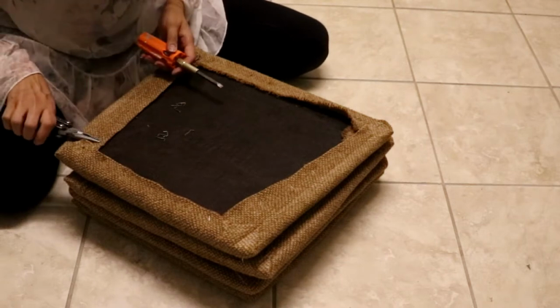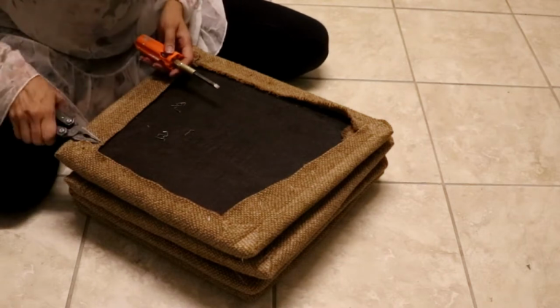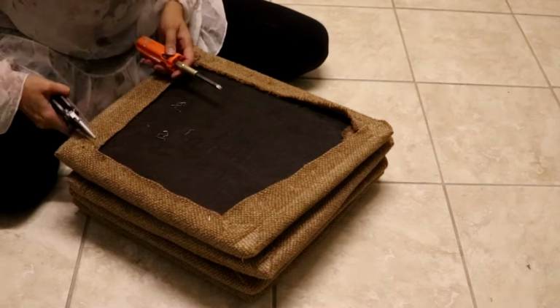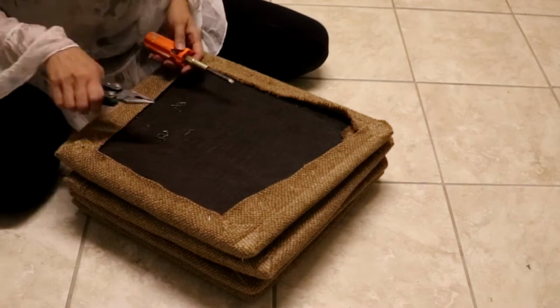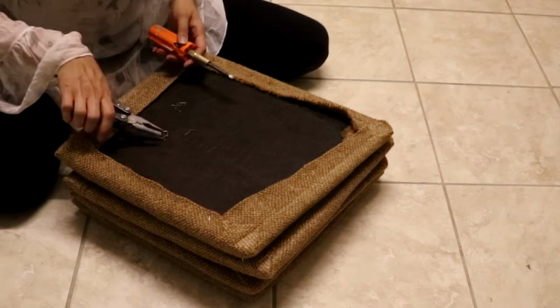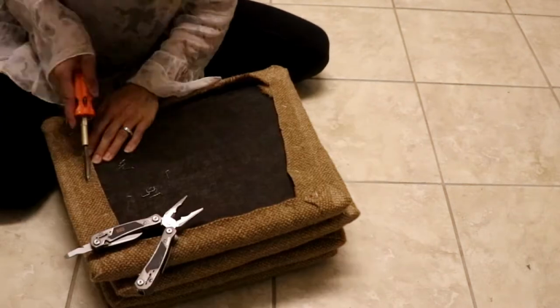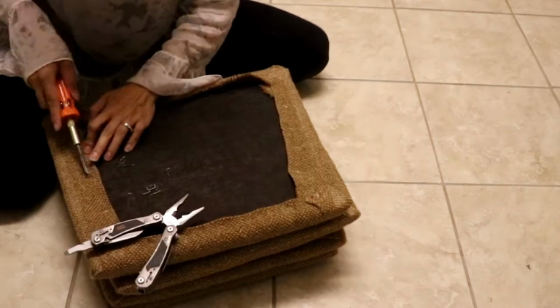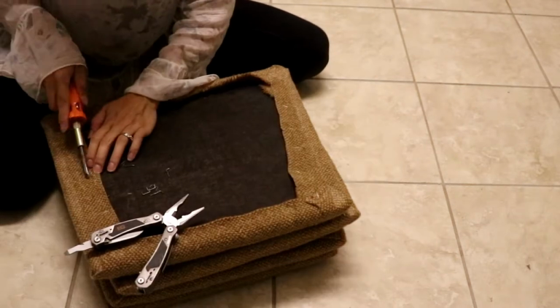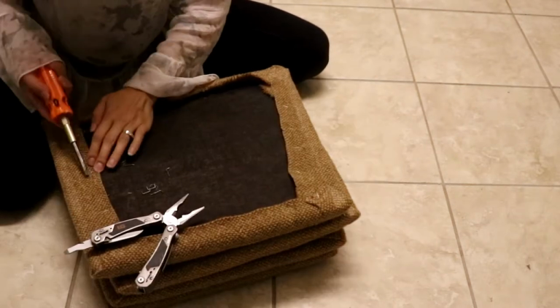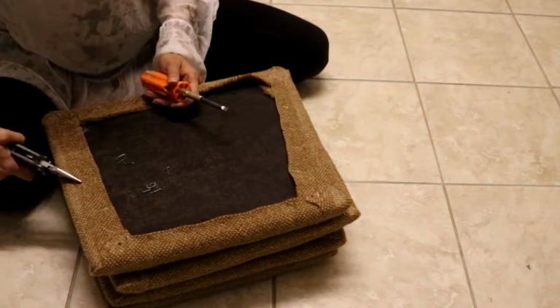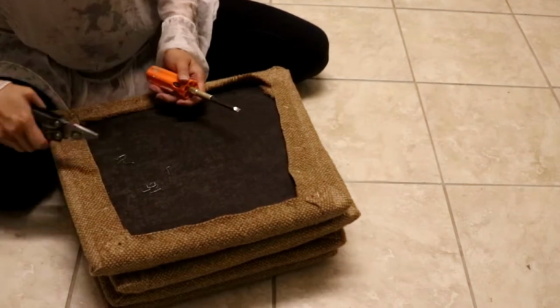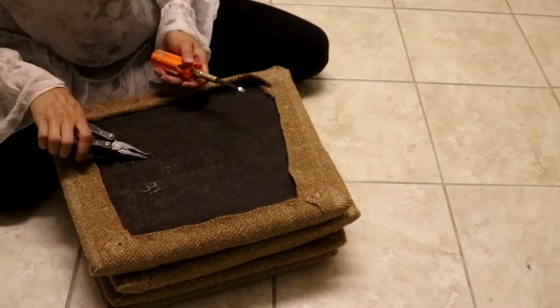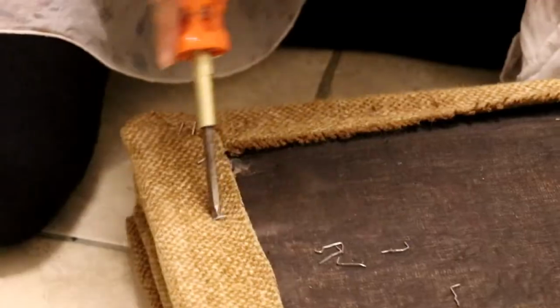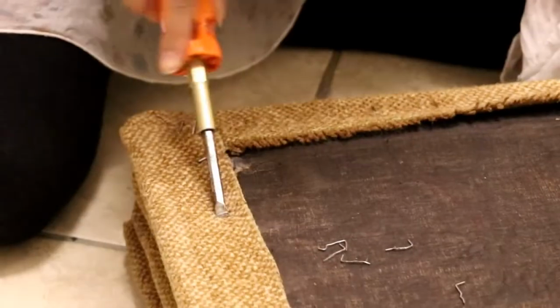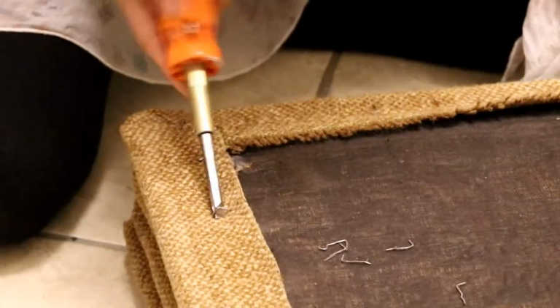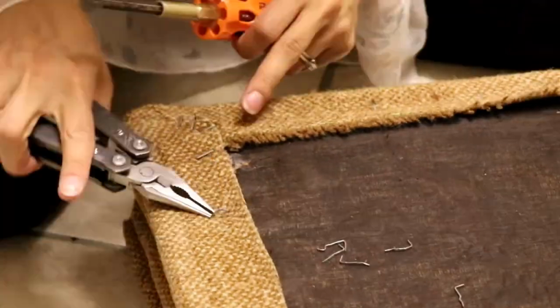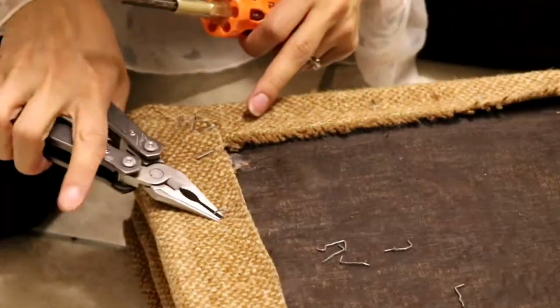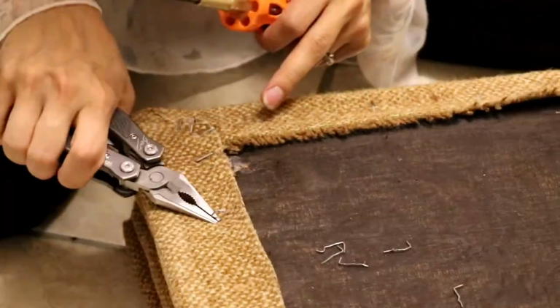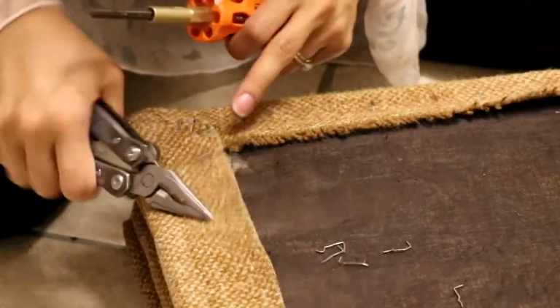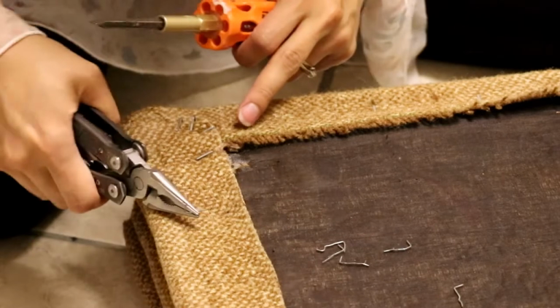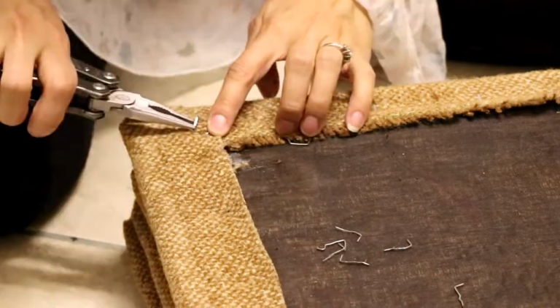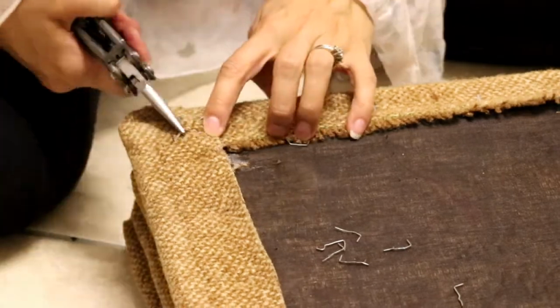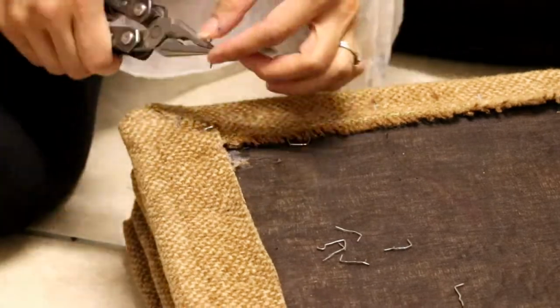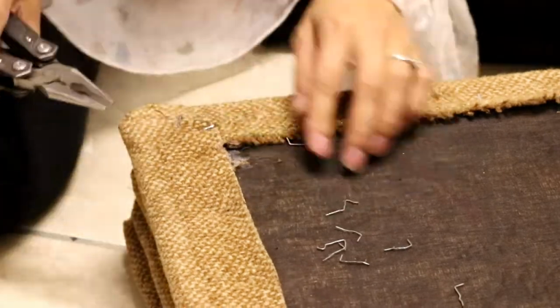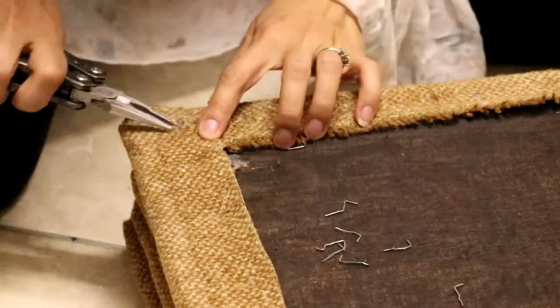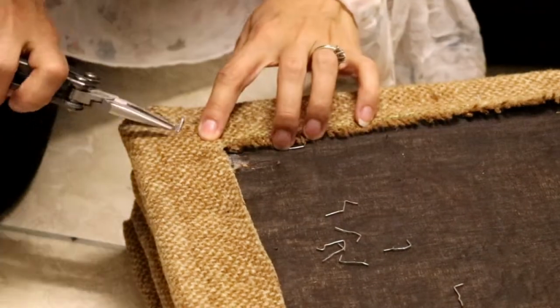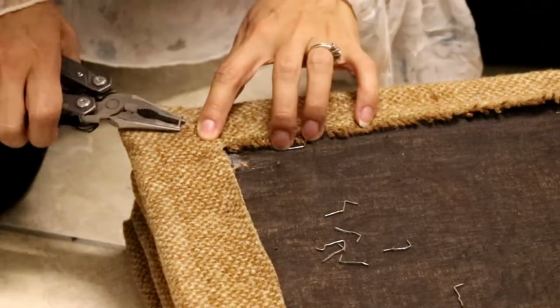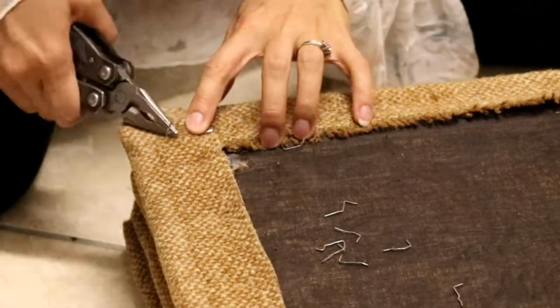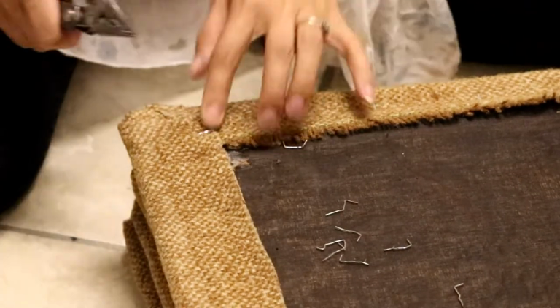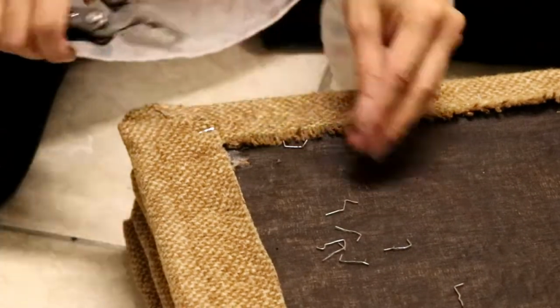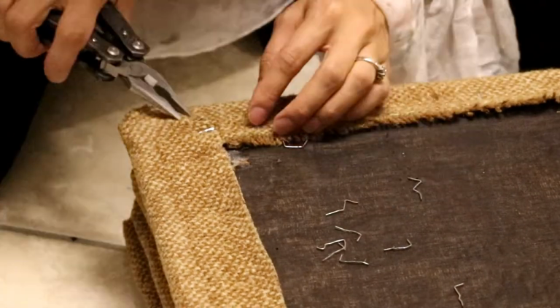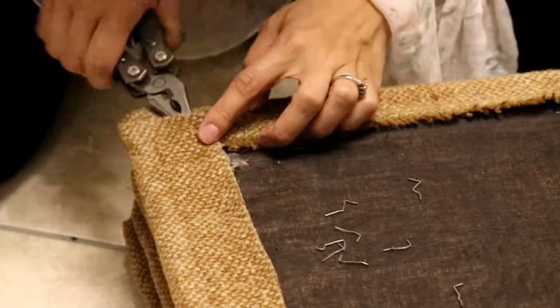Let's start working on that and make things look beautiful. We're removing the staples using a pry tool and a screwdriver.